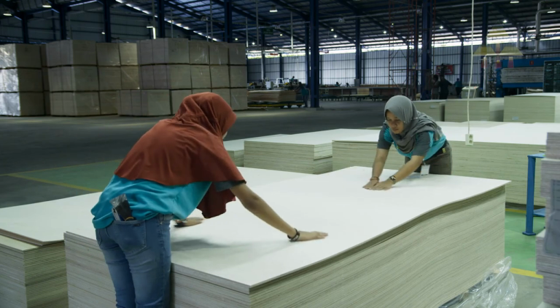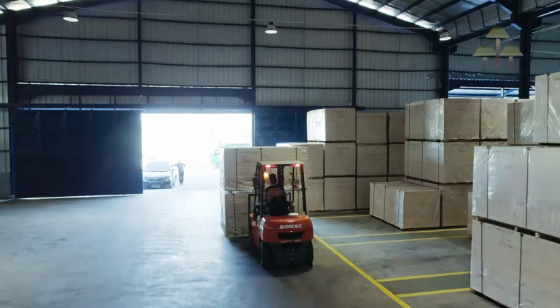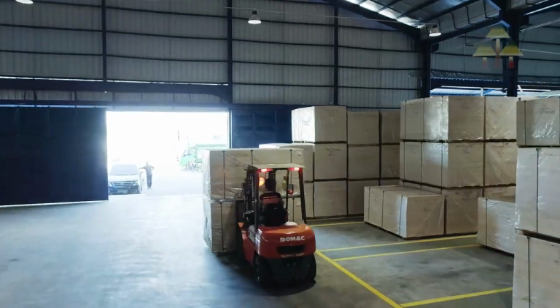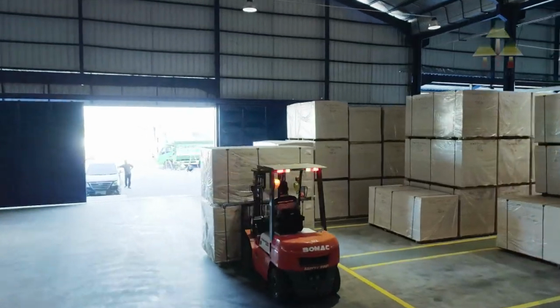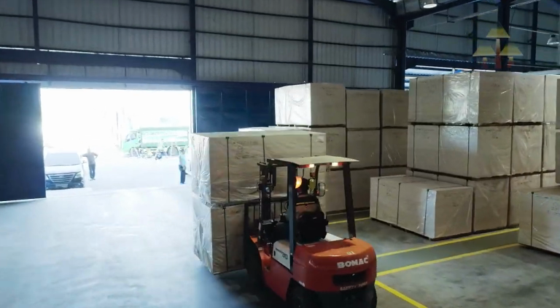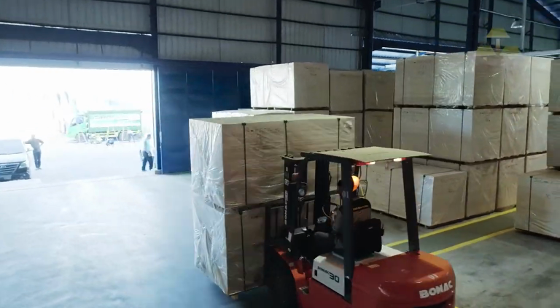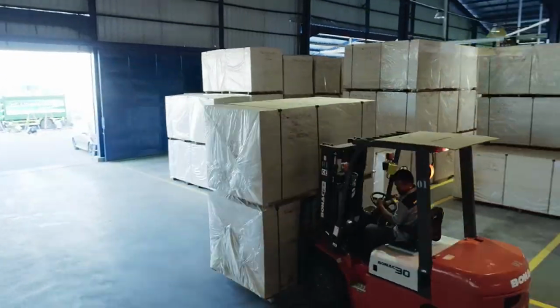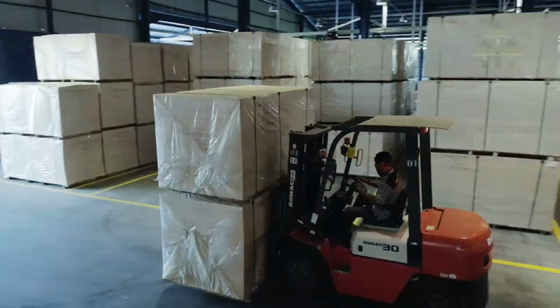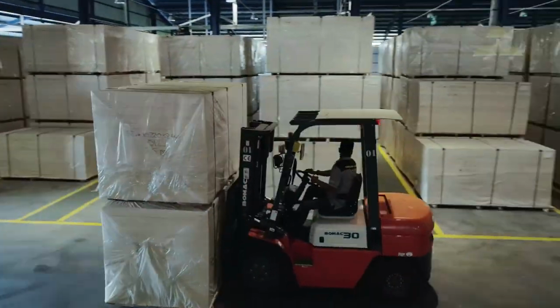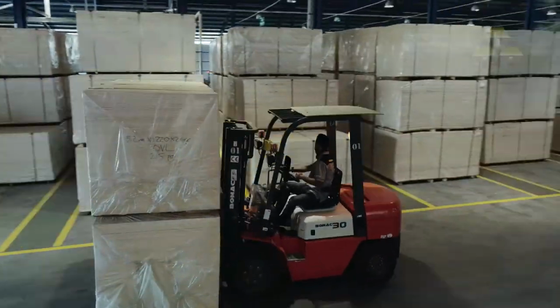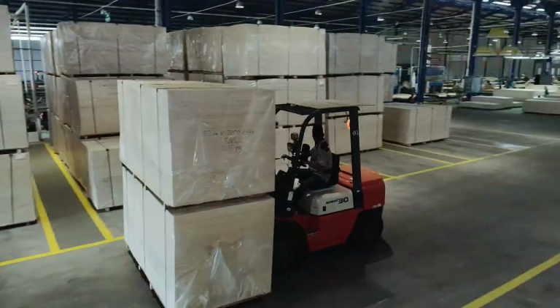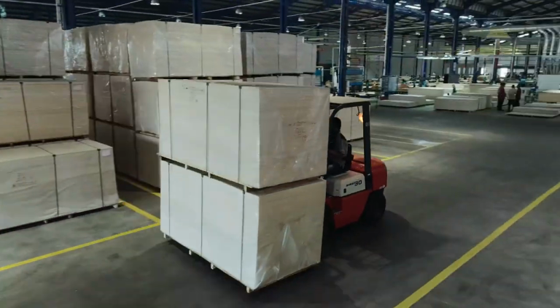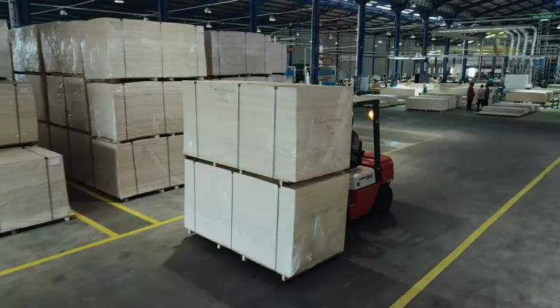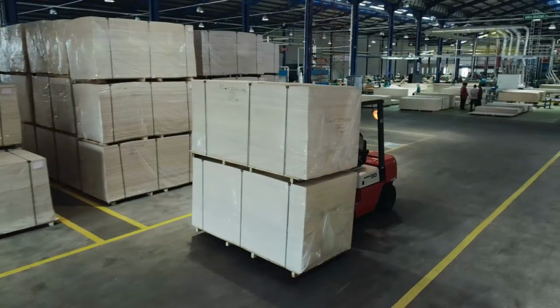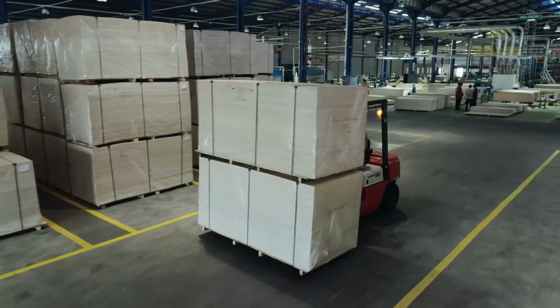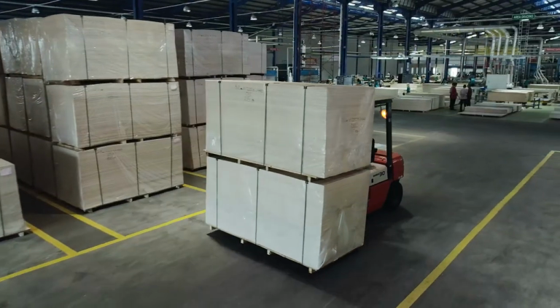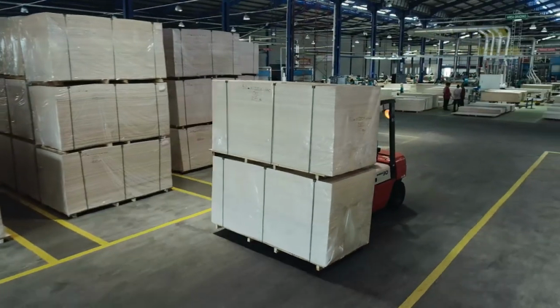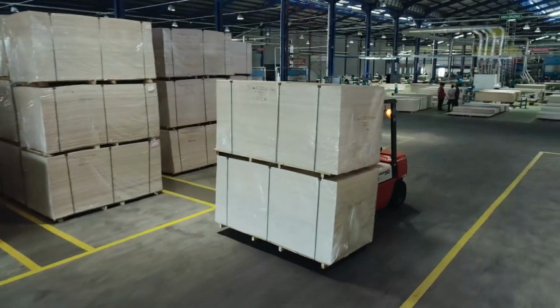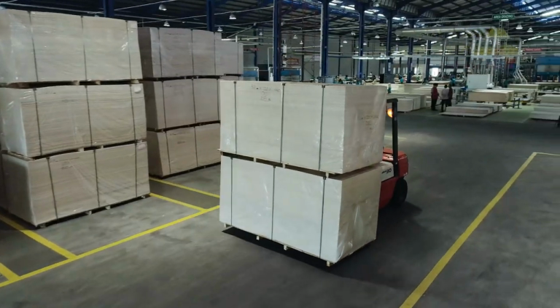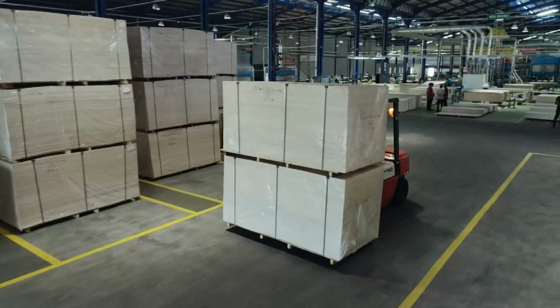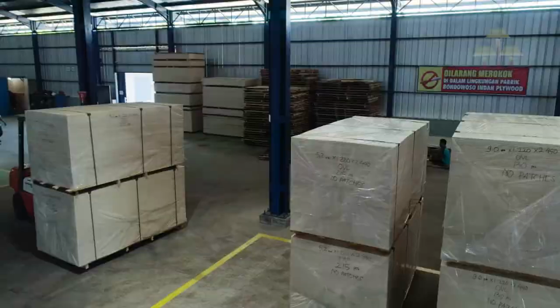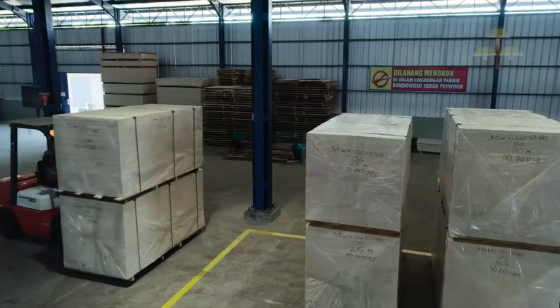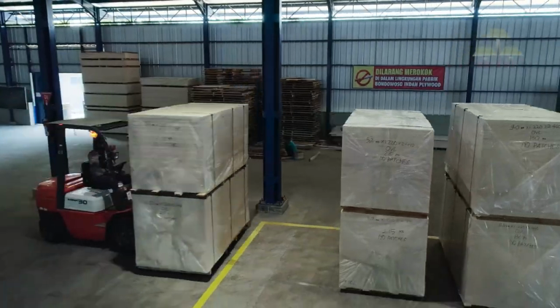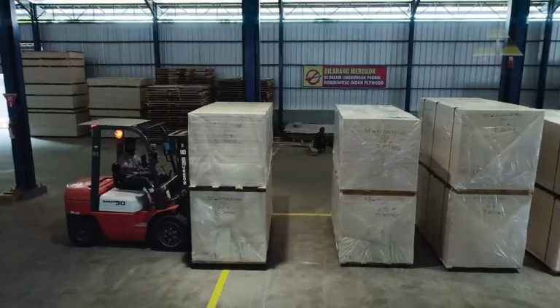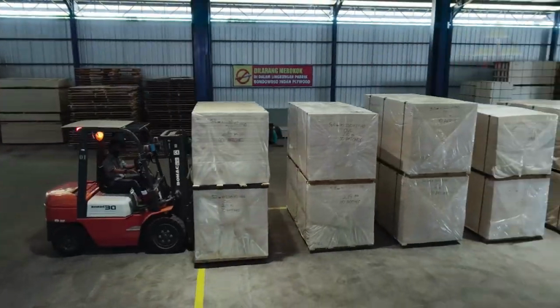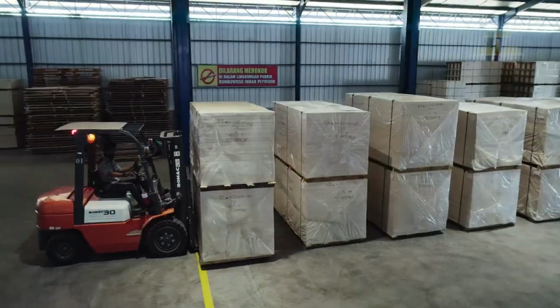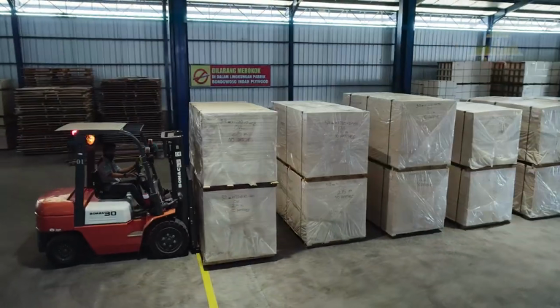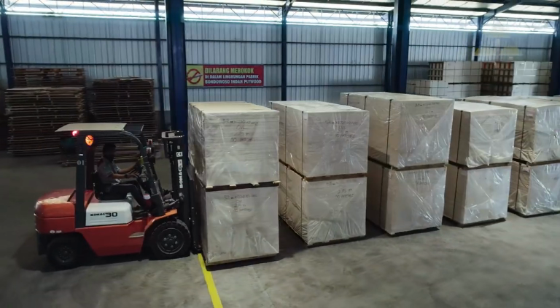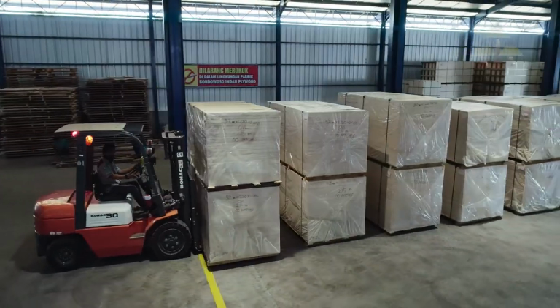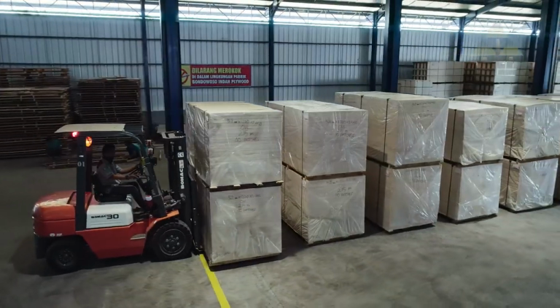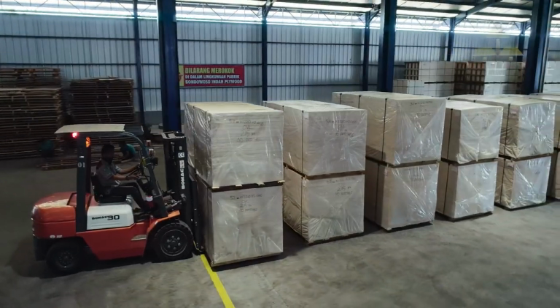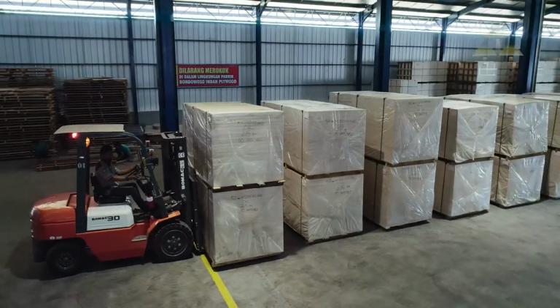Packing and shipment. After all processes are complete, the plywood is ready to be packed and shipped.